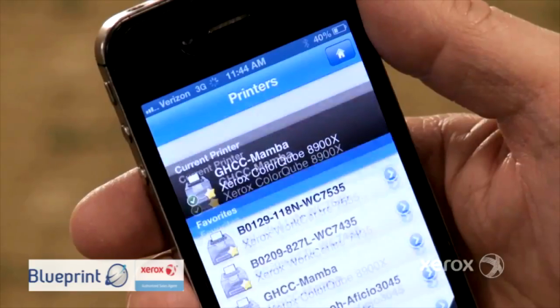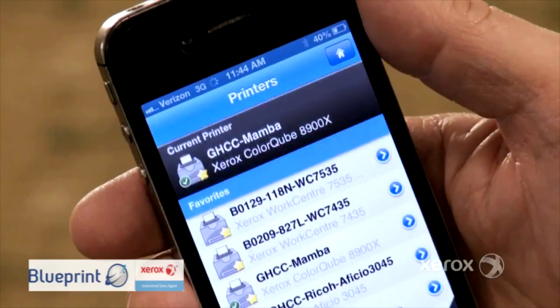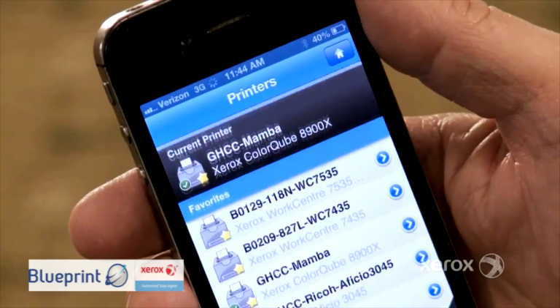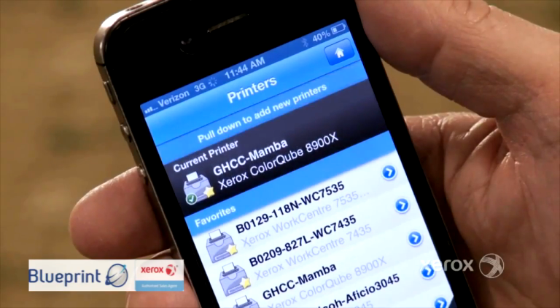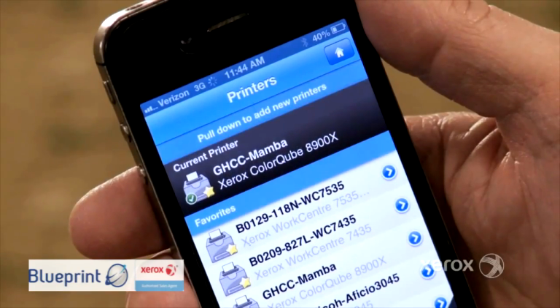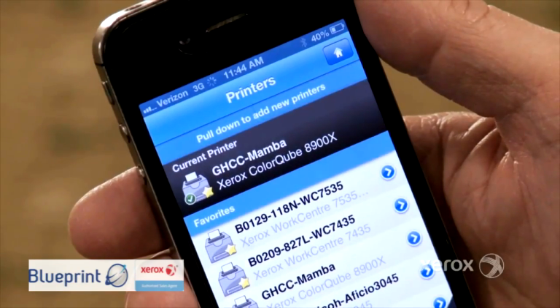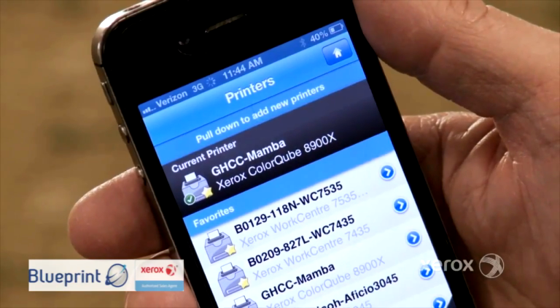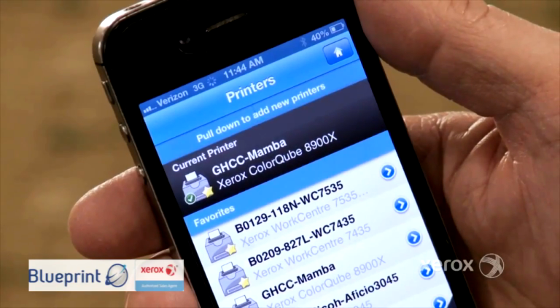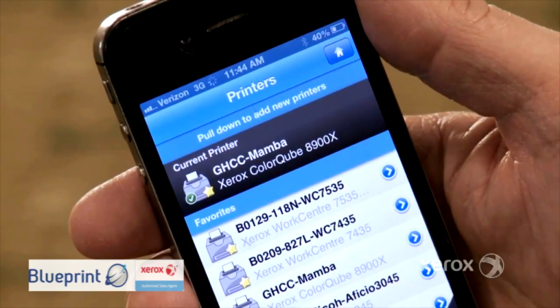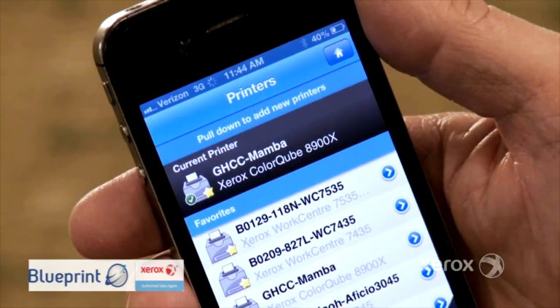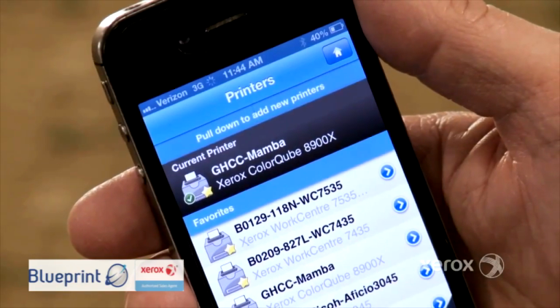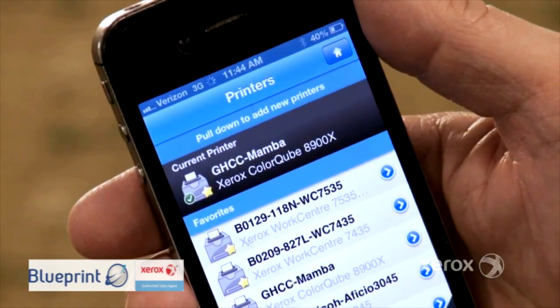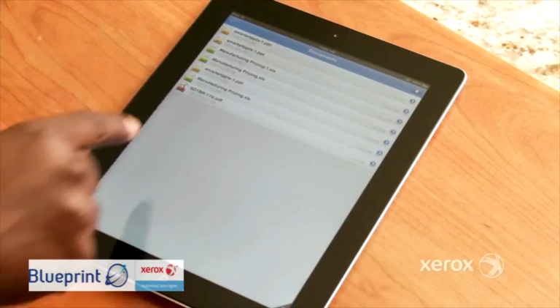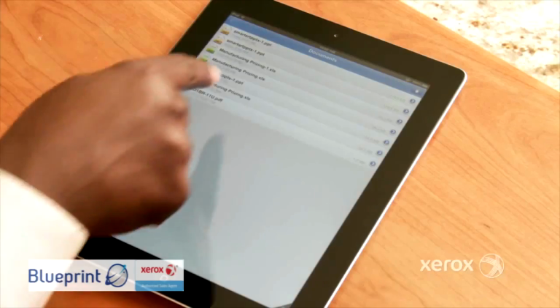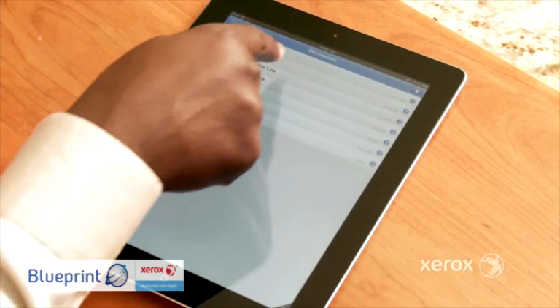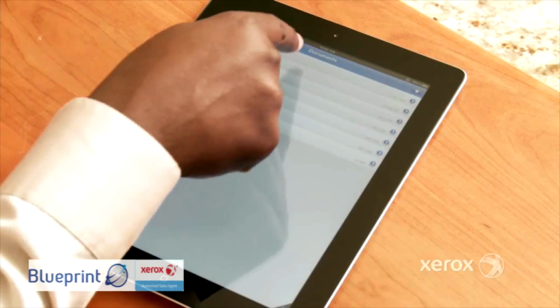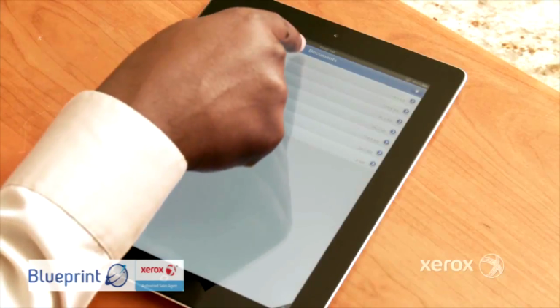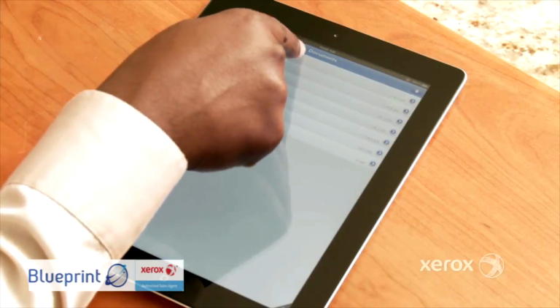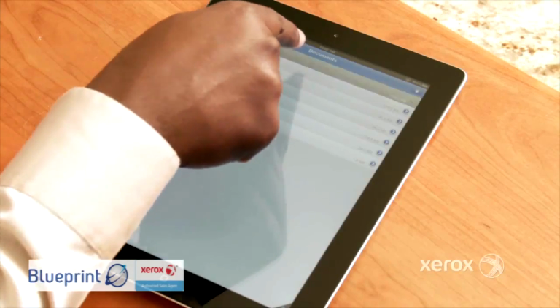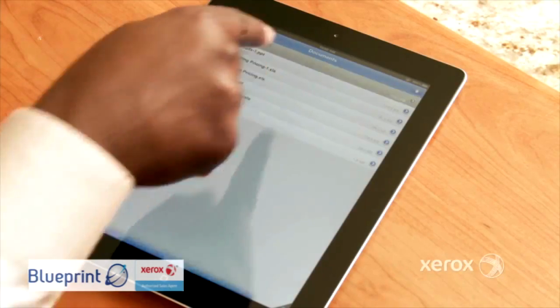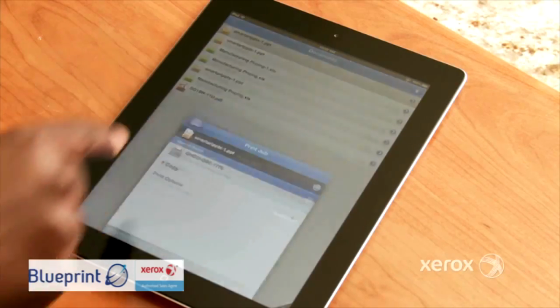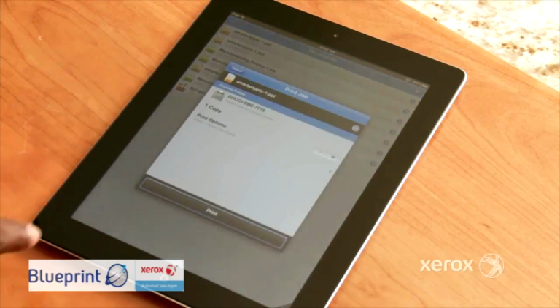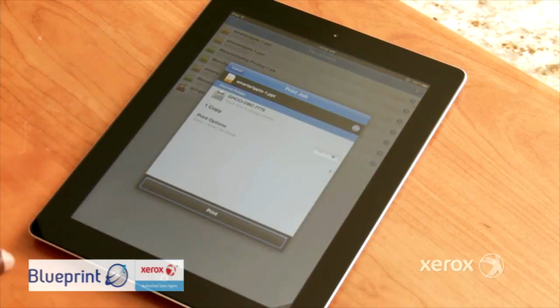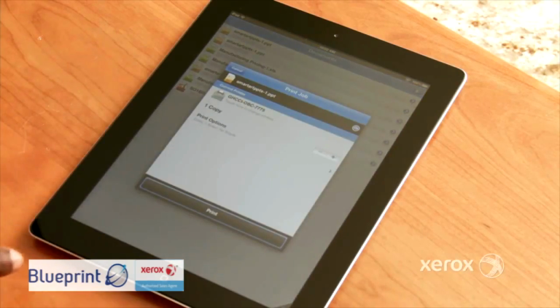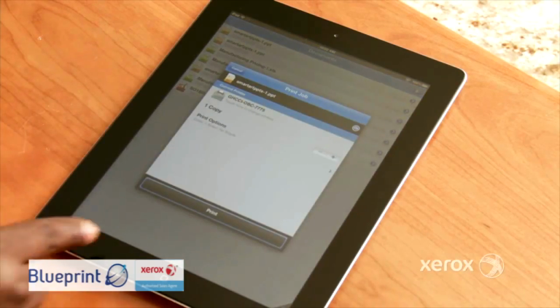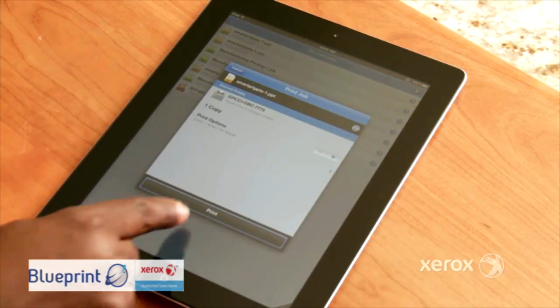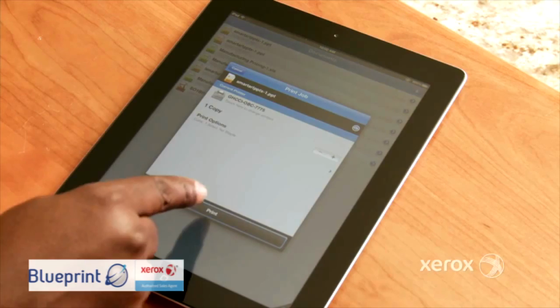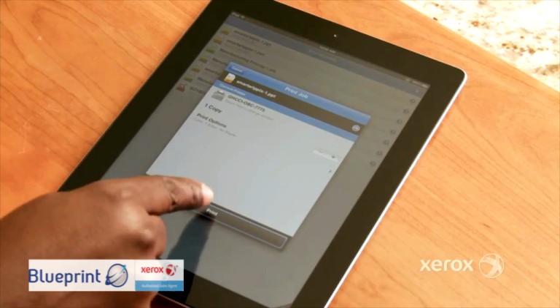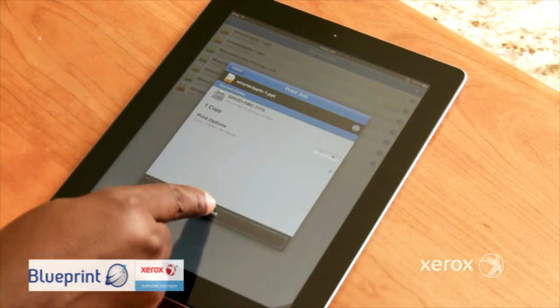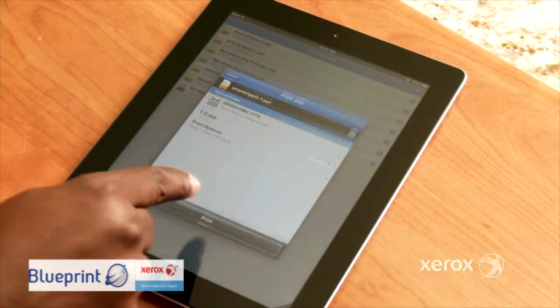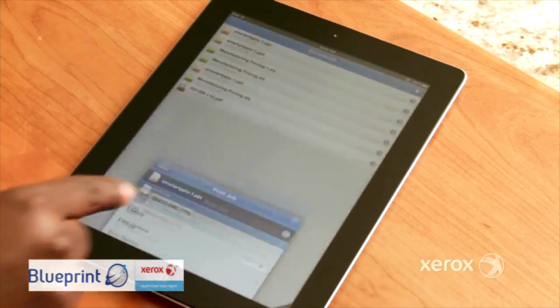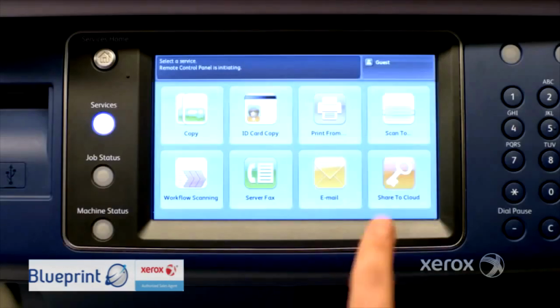Did you know you could email attachments to your Xerox MFP from your iPad, iPhone, or Android device from anywhere, anytime?